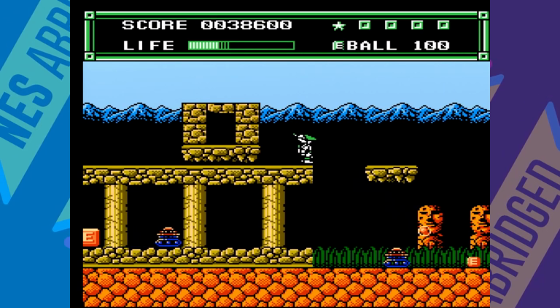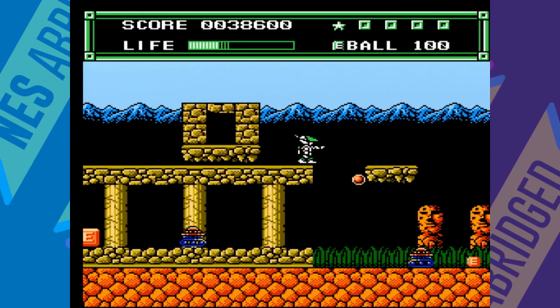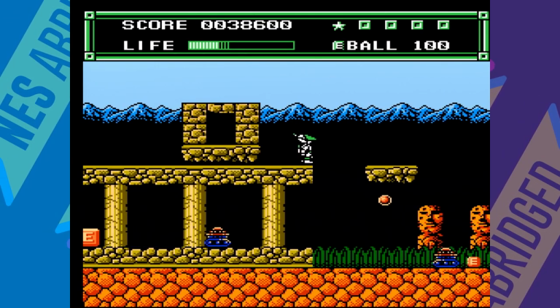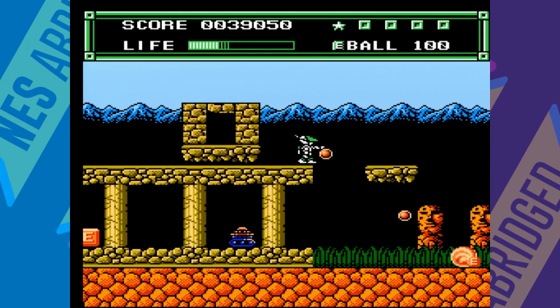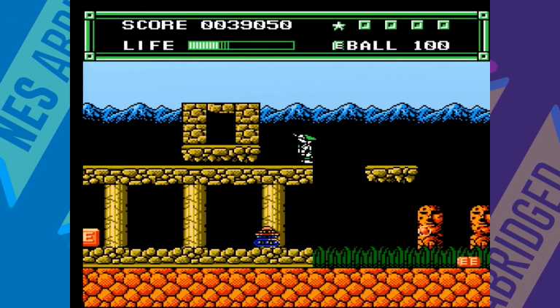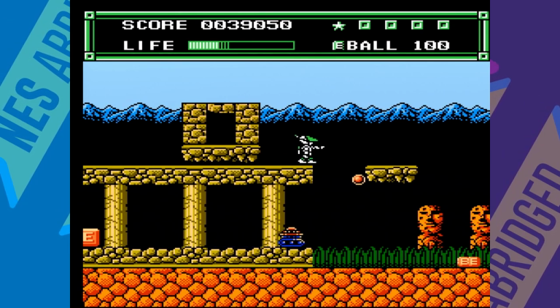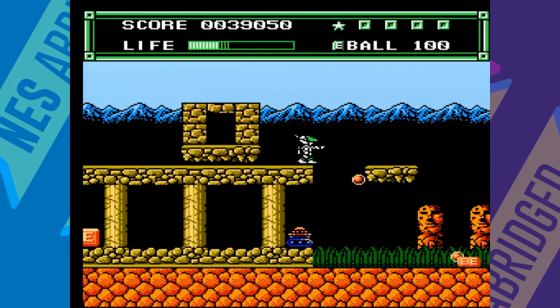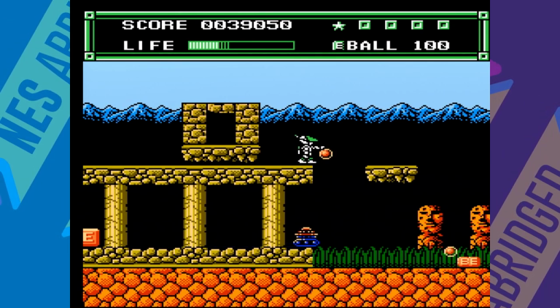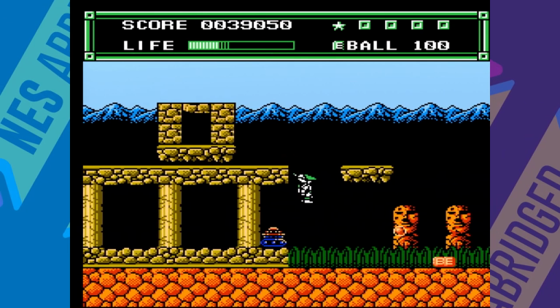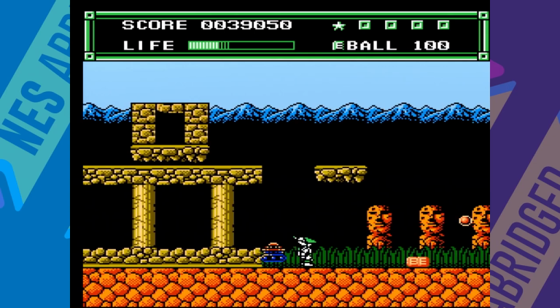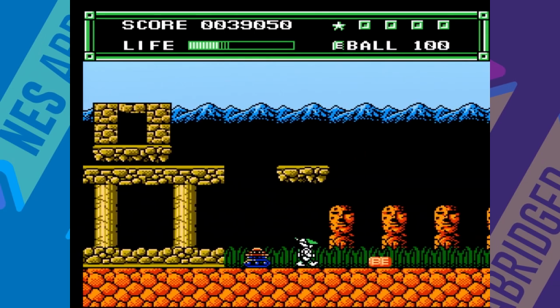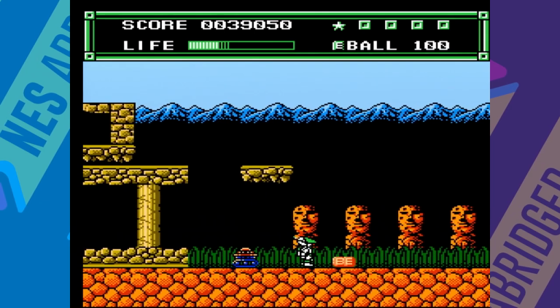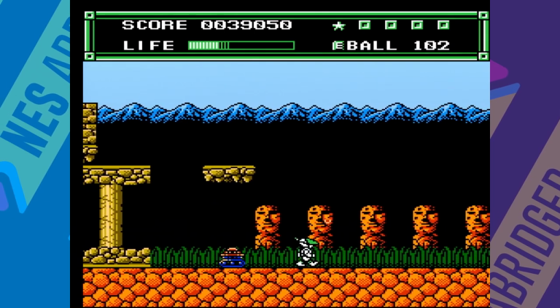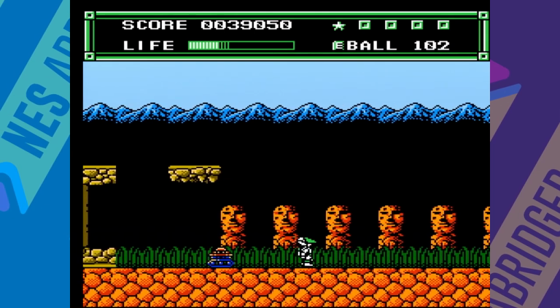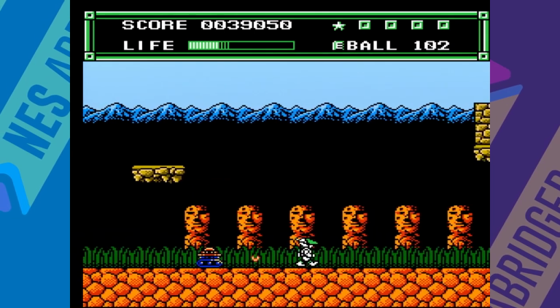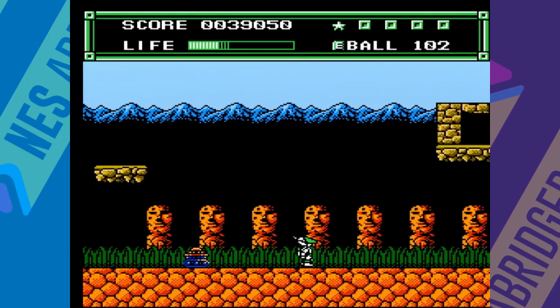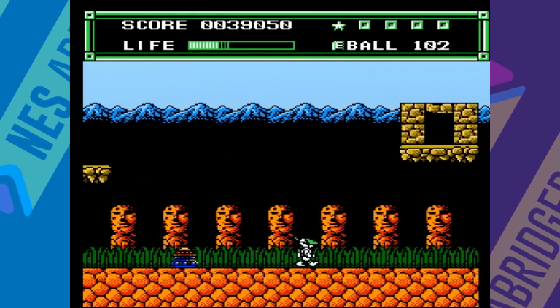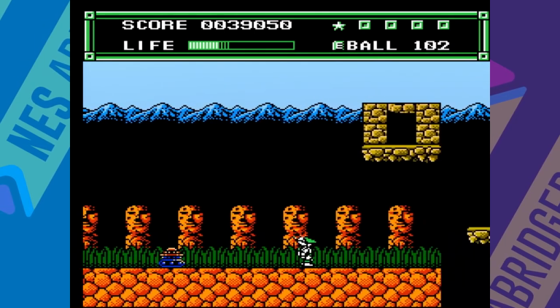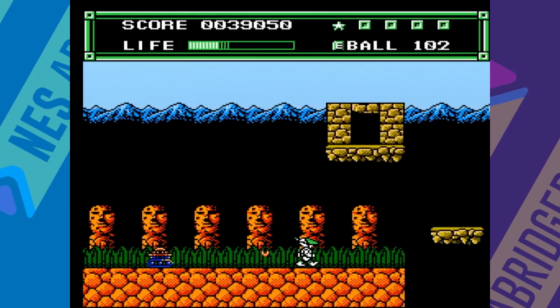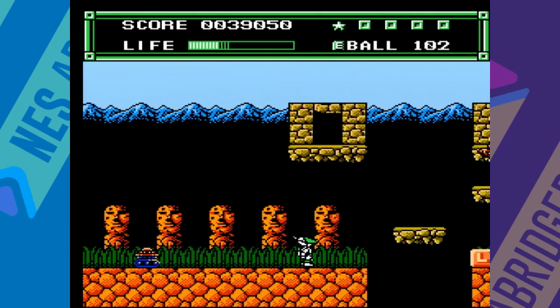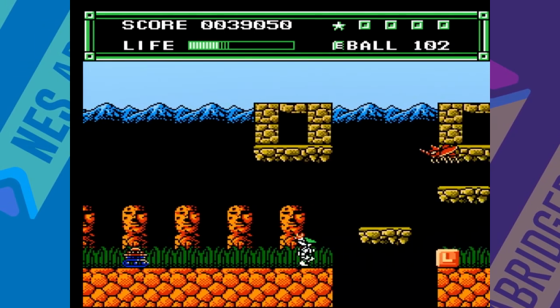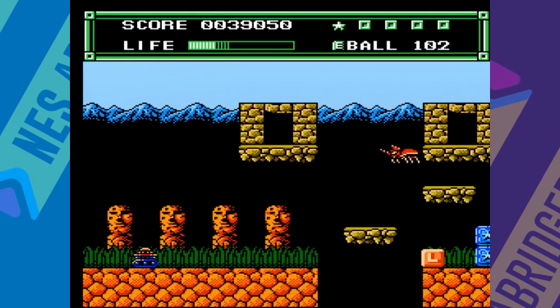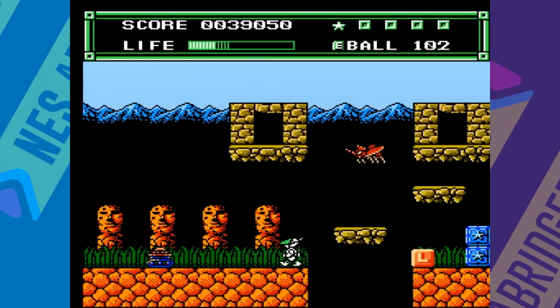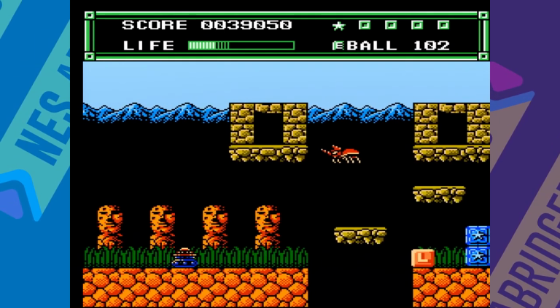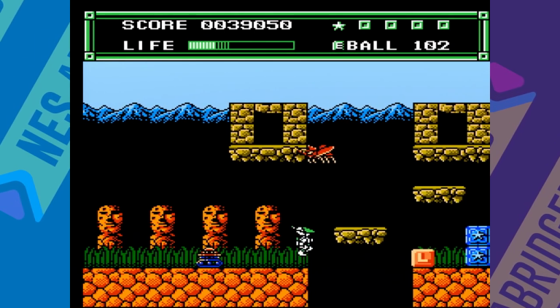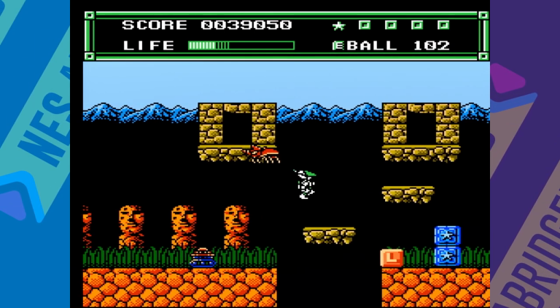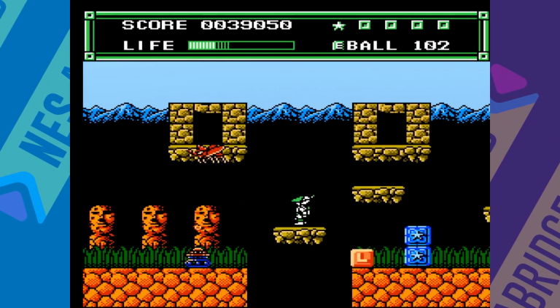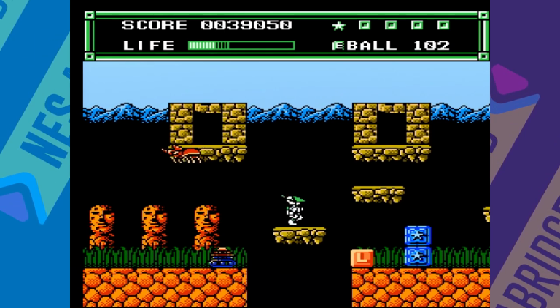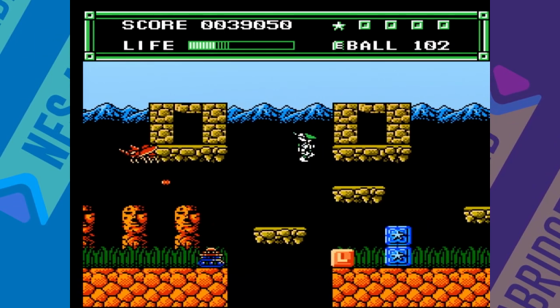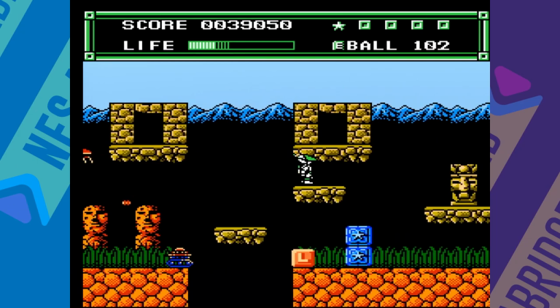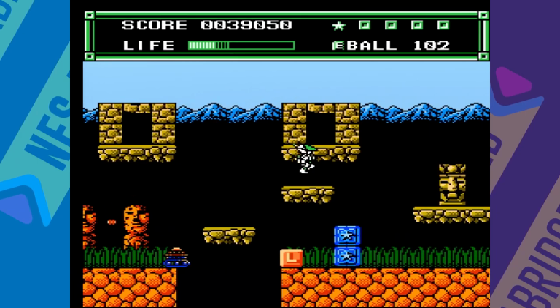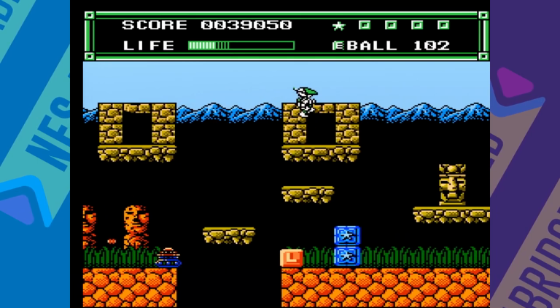Zexes is a half-action platformer, half-side-scrolling shooter that was developed by Atlas and published by Hudson Soft in 1990.